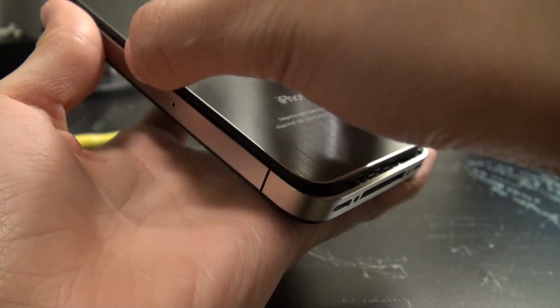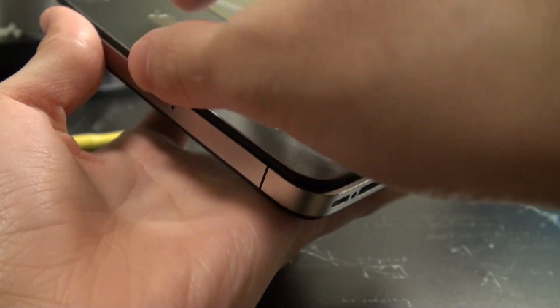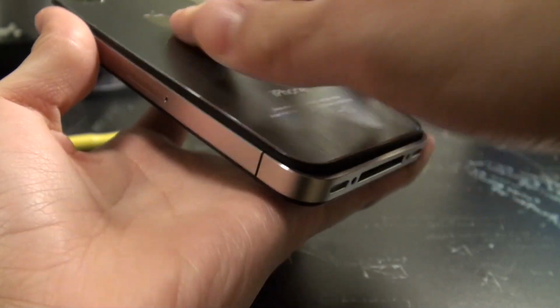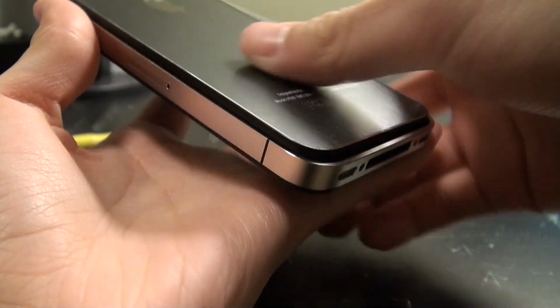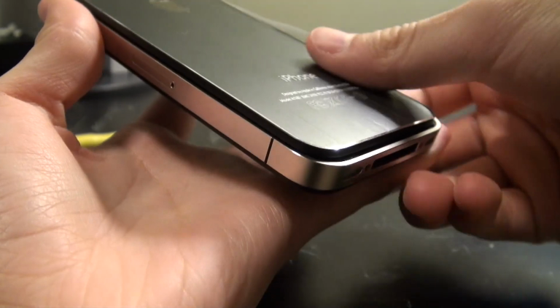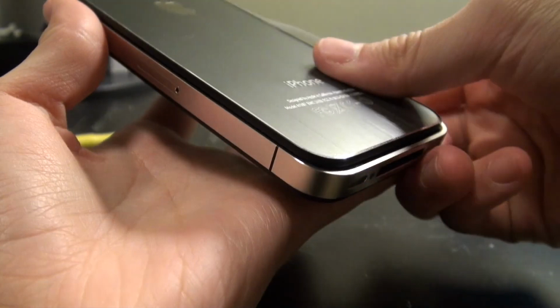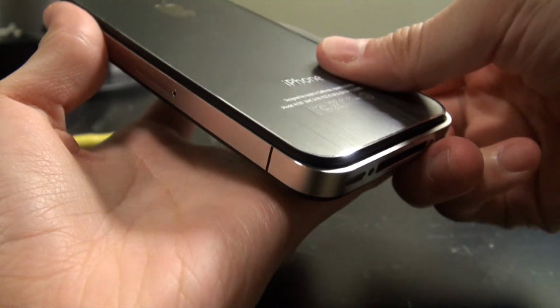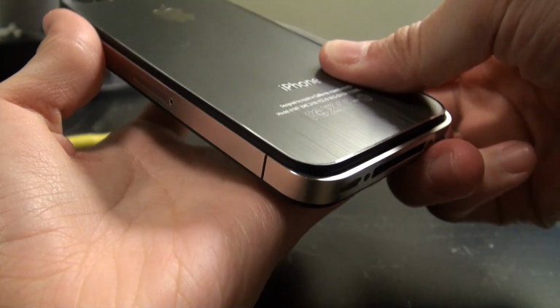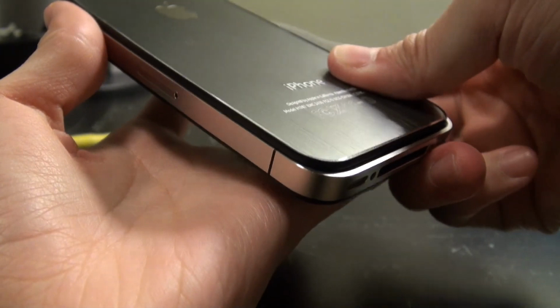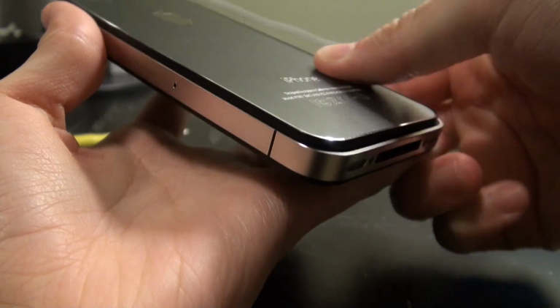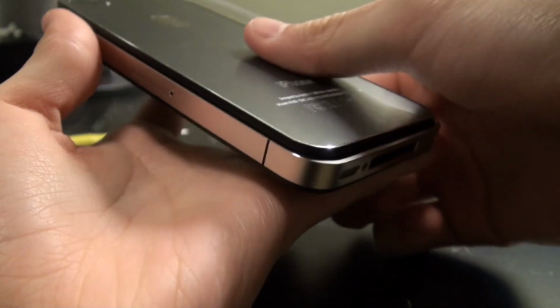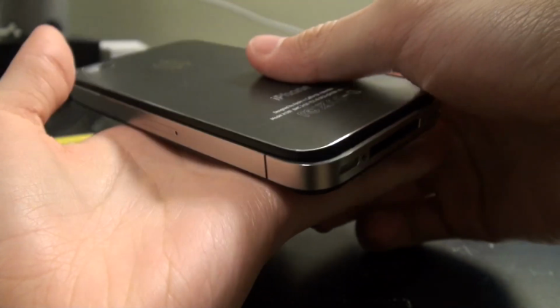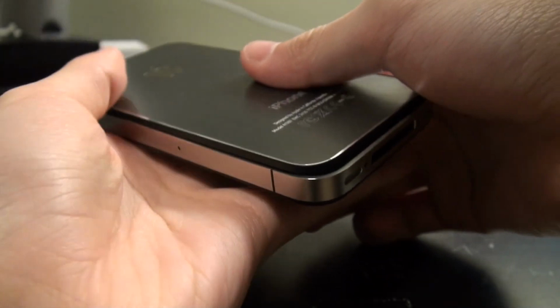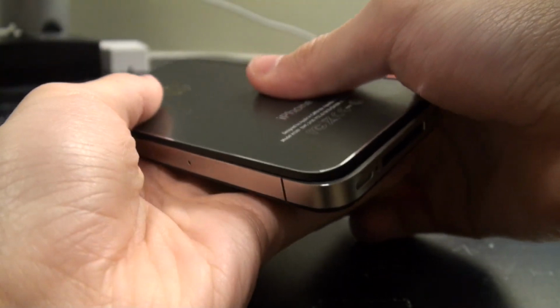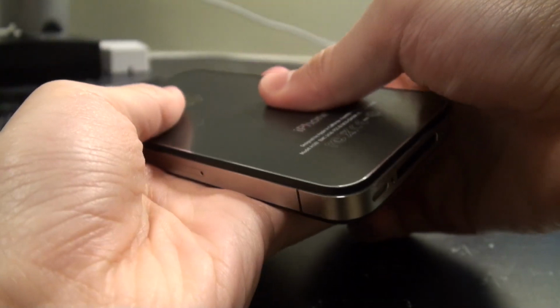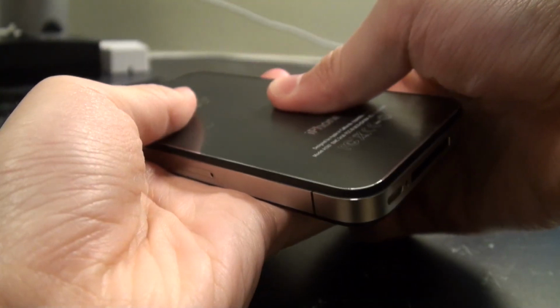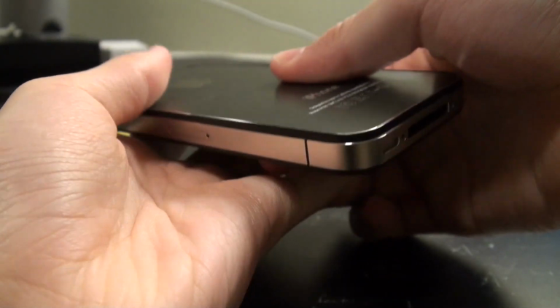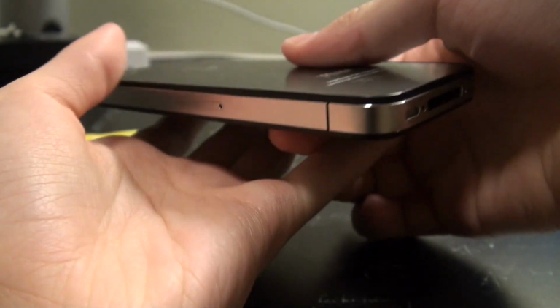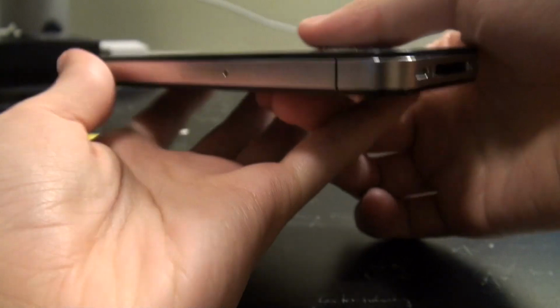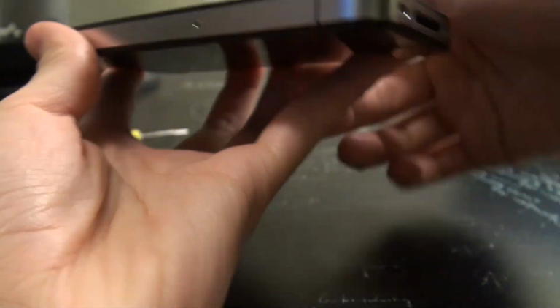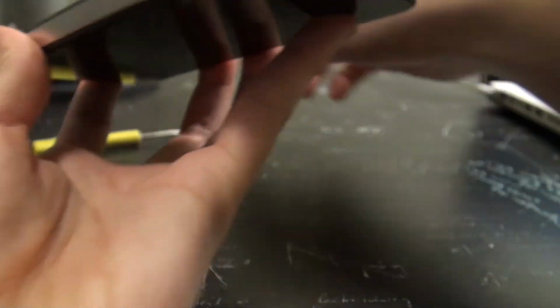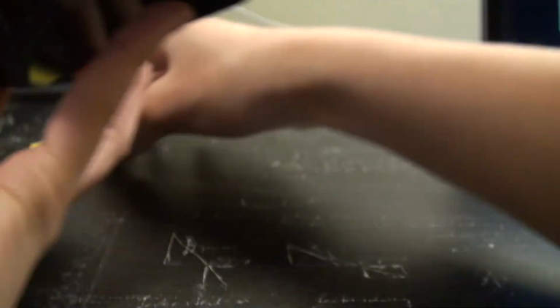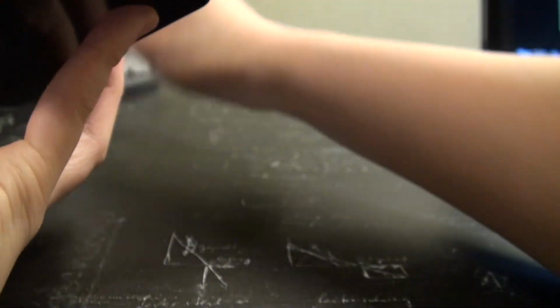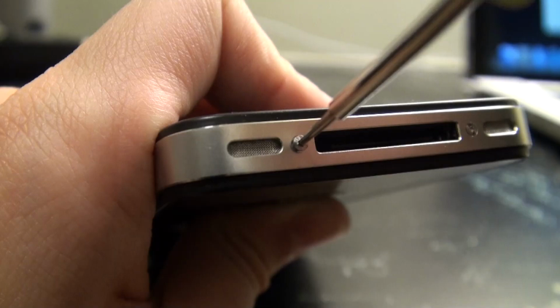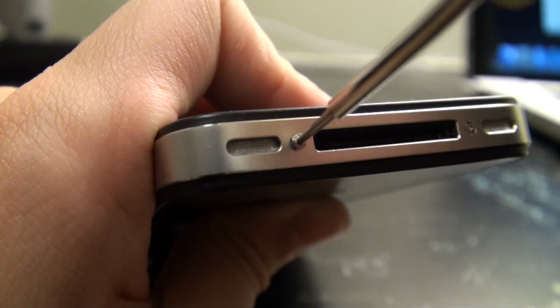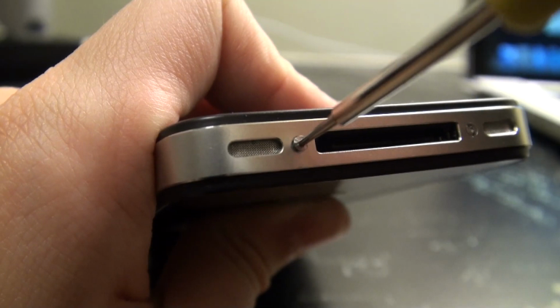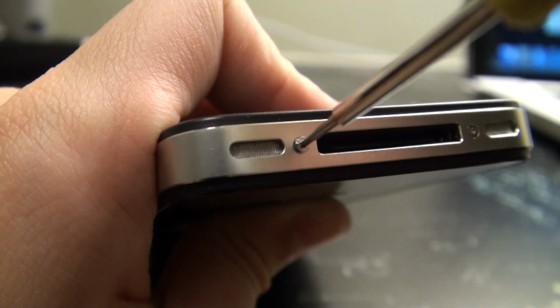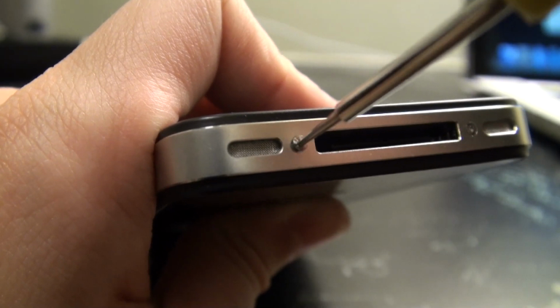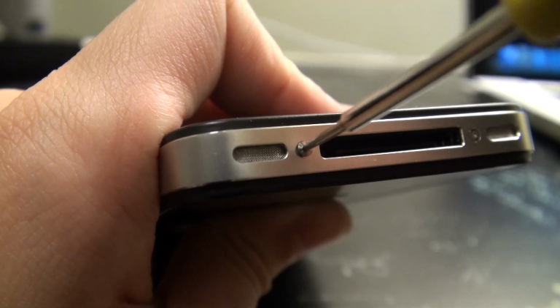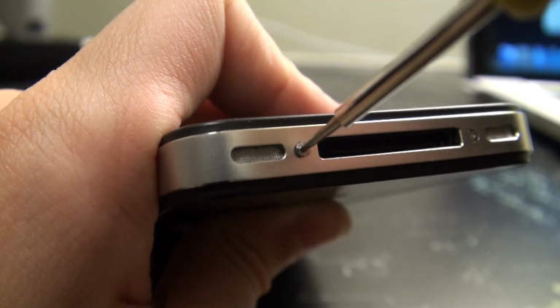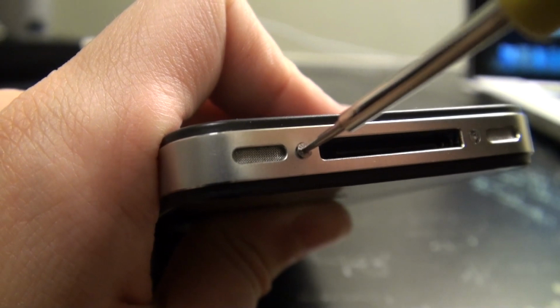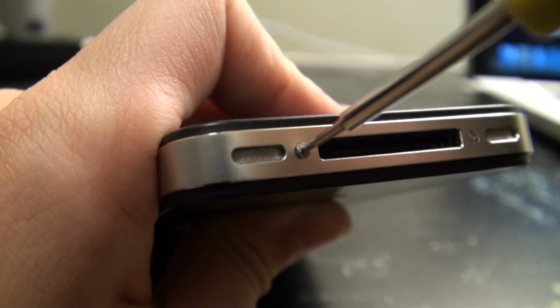Installation is quick and easy. Once you have removed the current backplate on your iPhone, just slide this in, secure the screws and you'll be good to go.